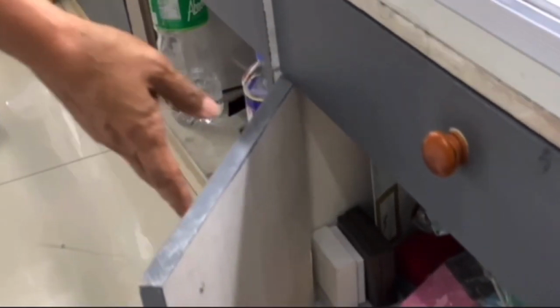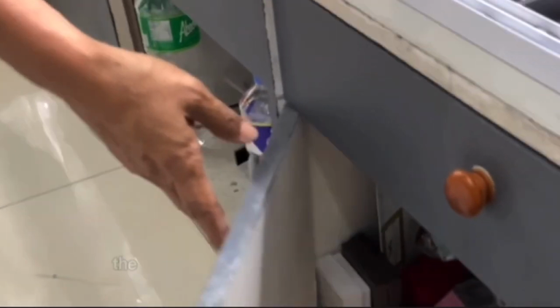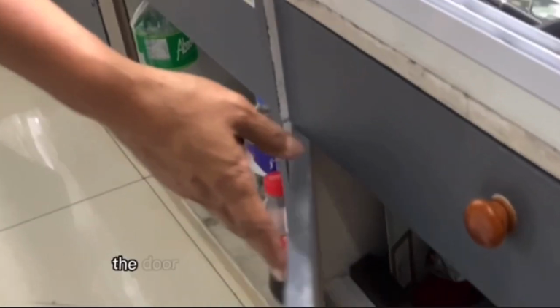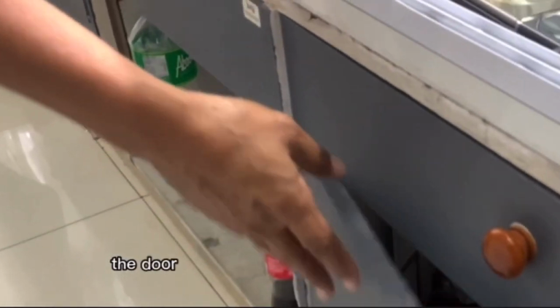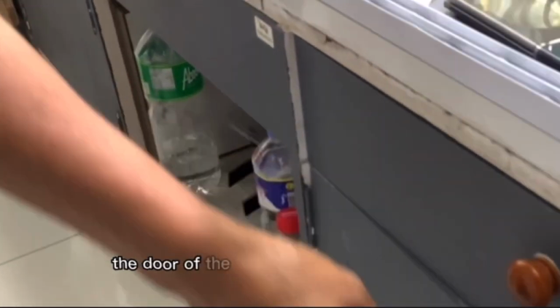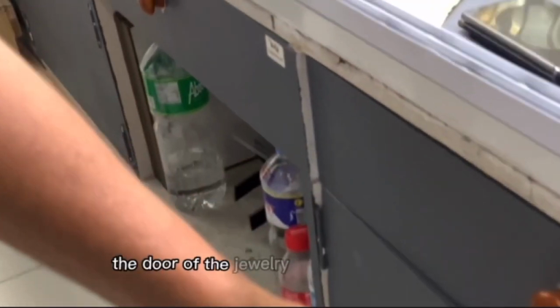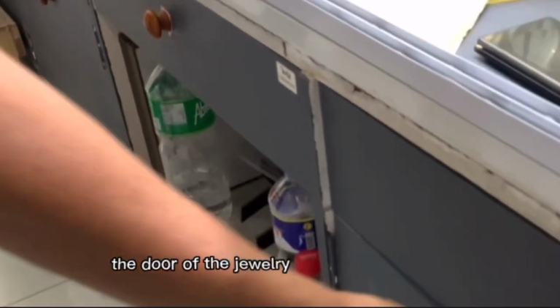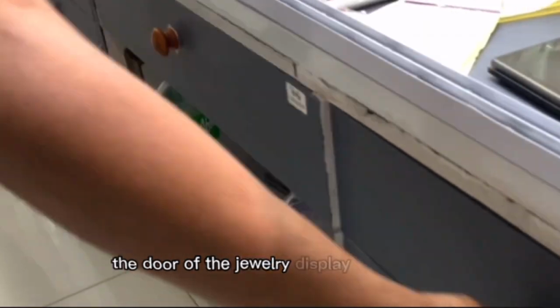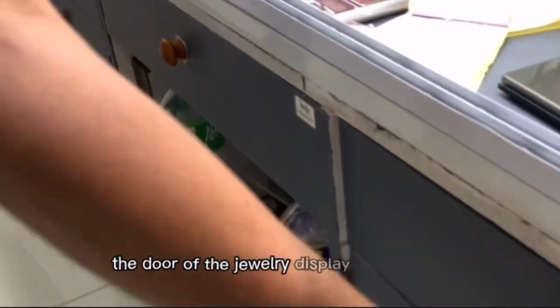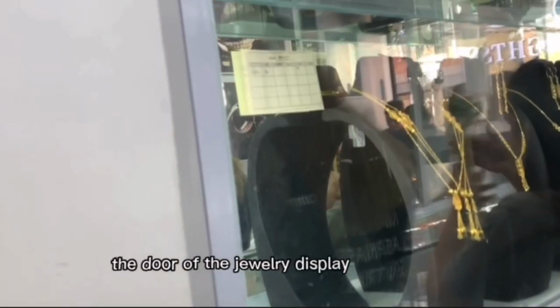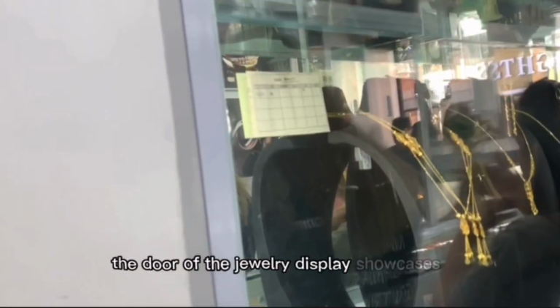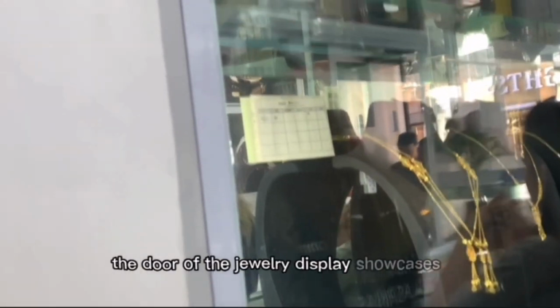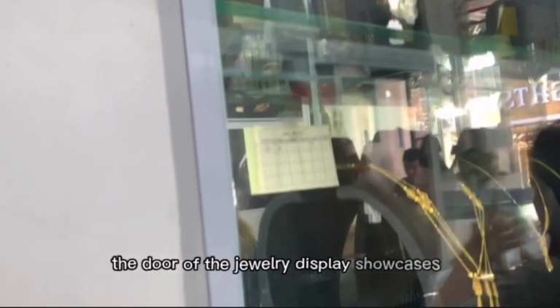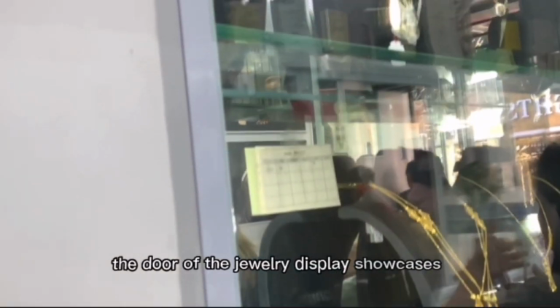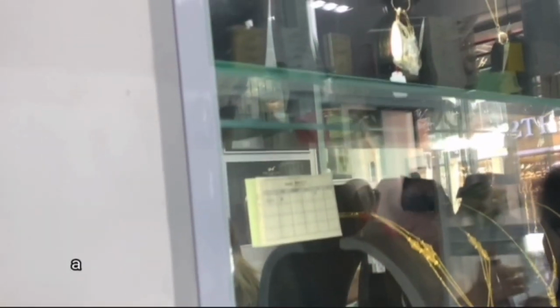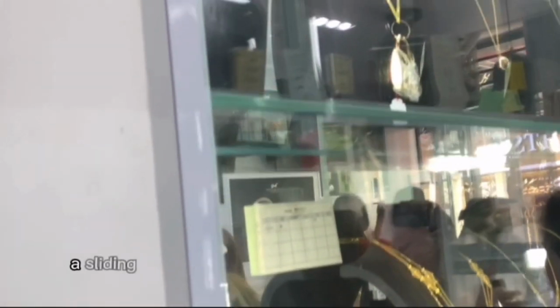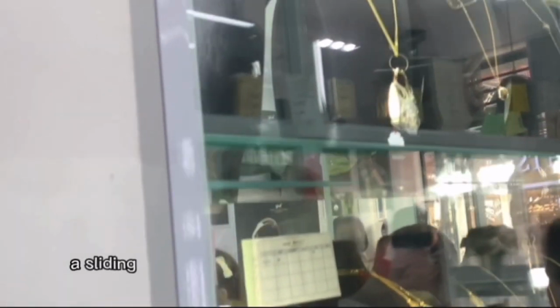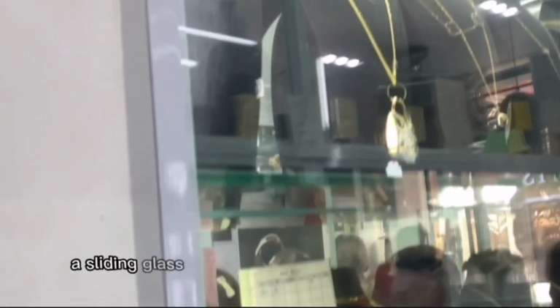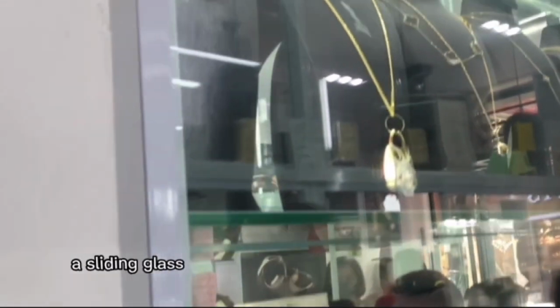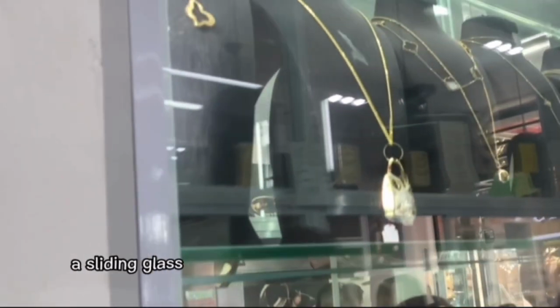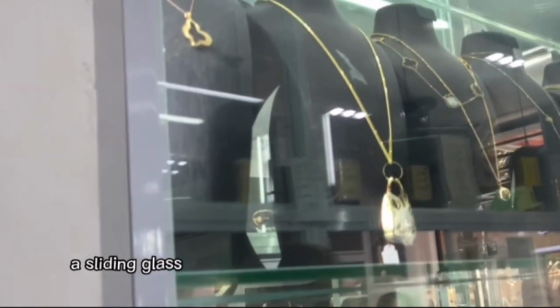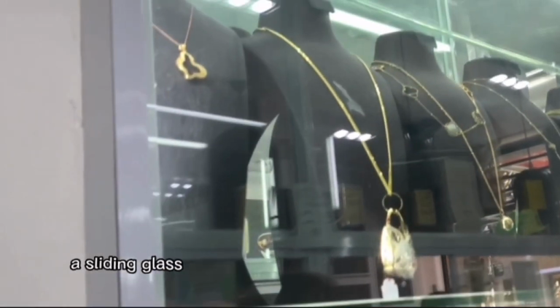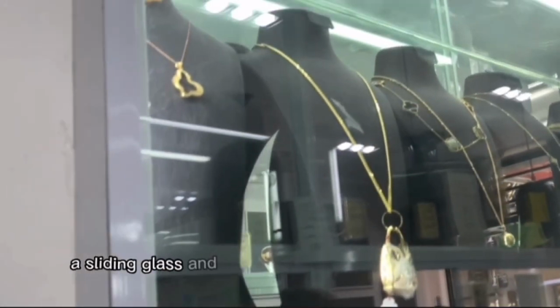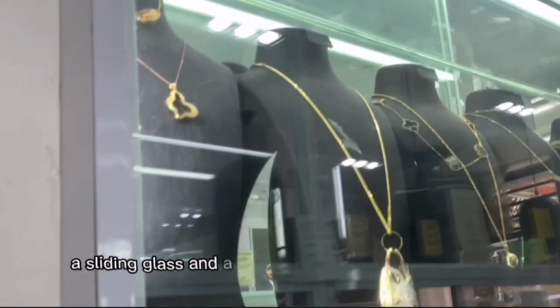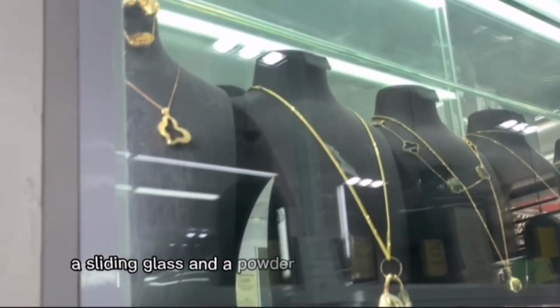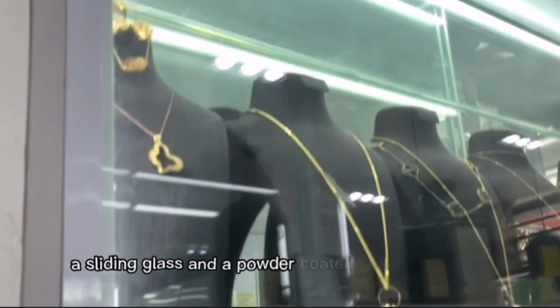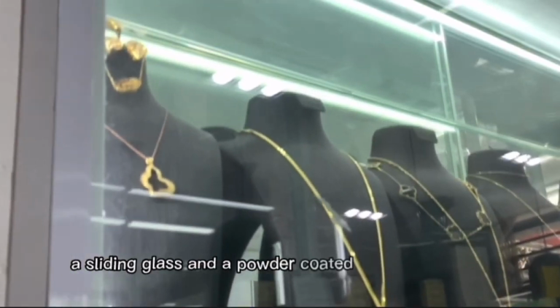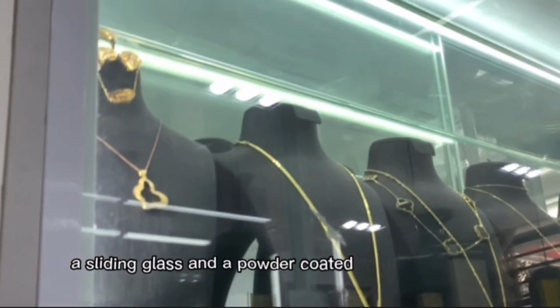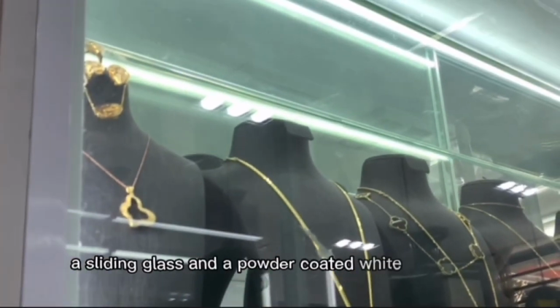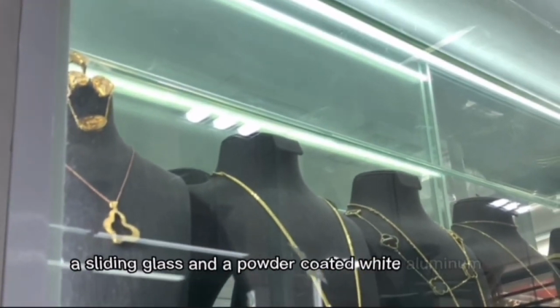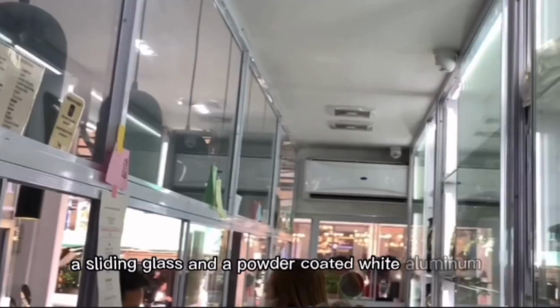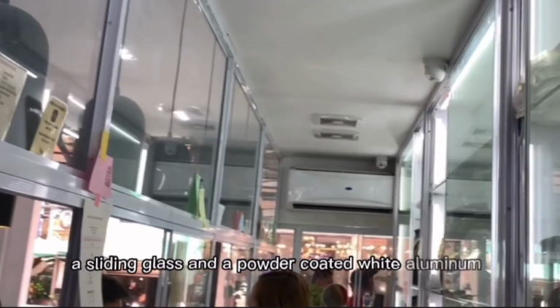The door of the Jewelry Display Showcase is a sliding glass with powder-coated white aluminum.